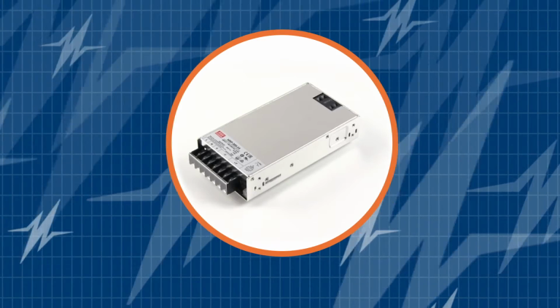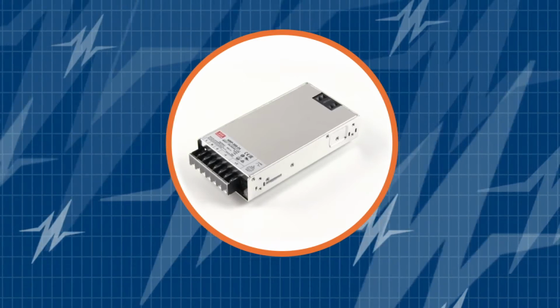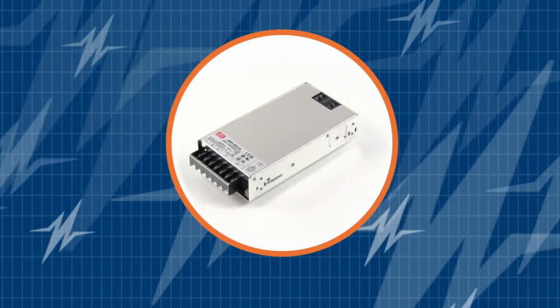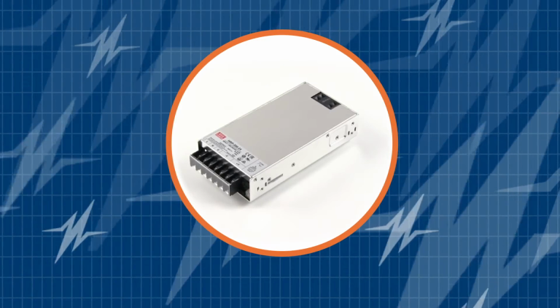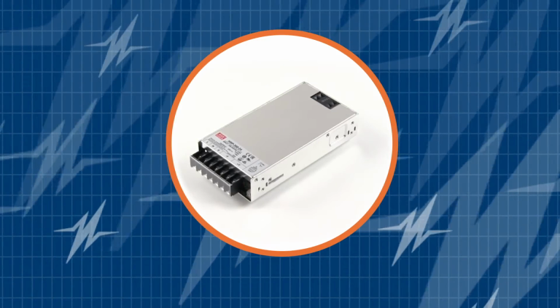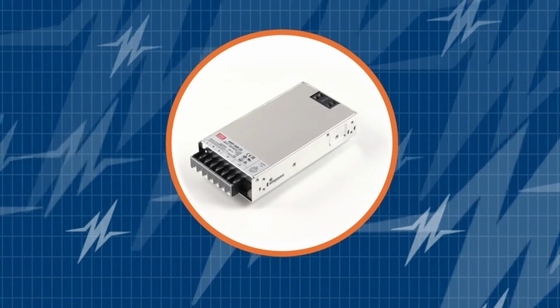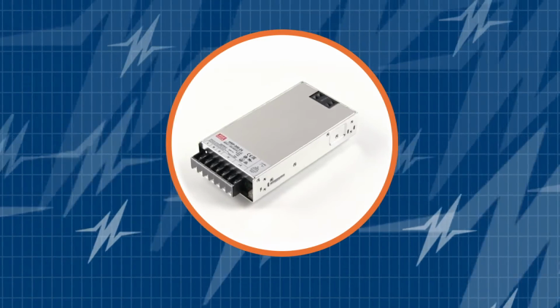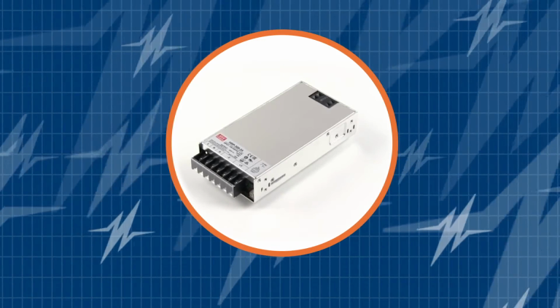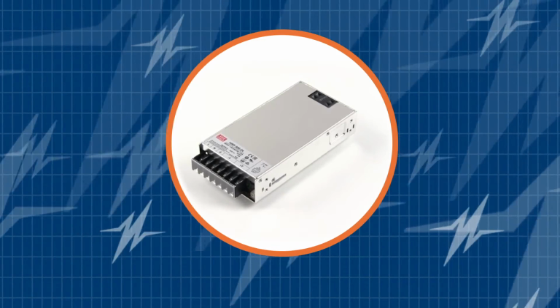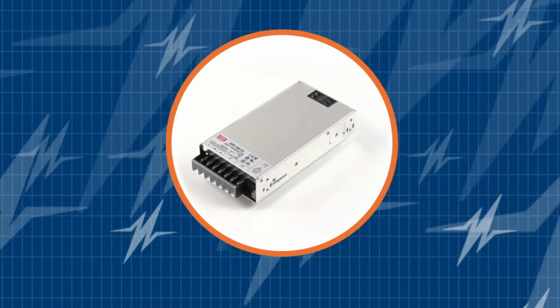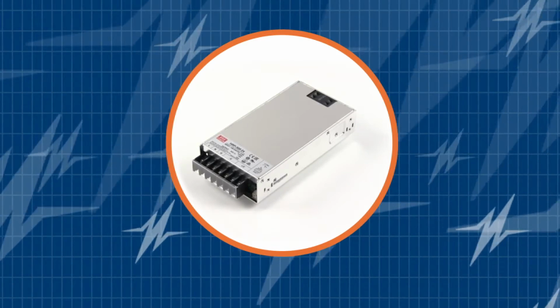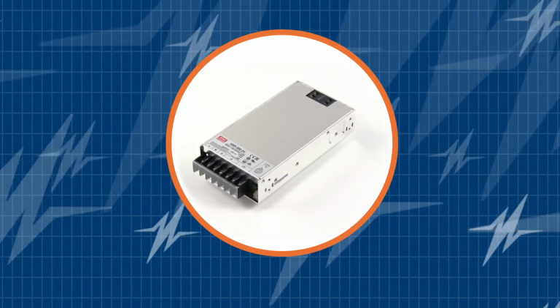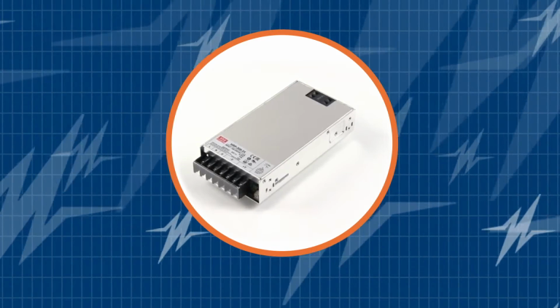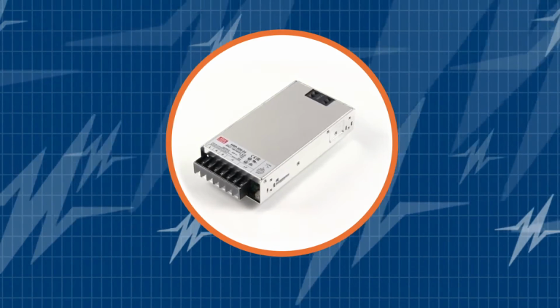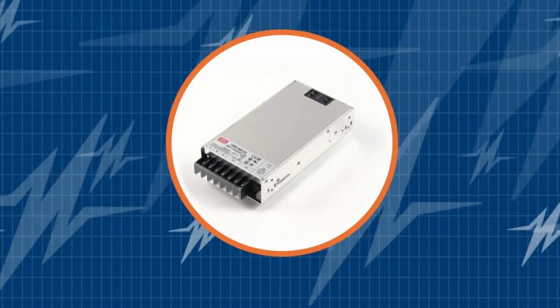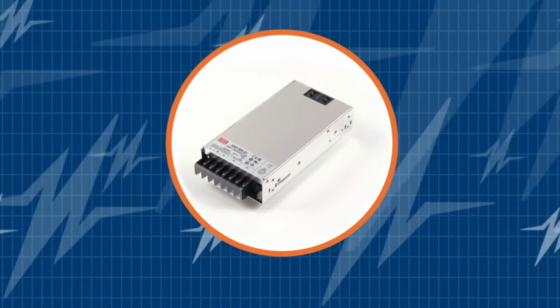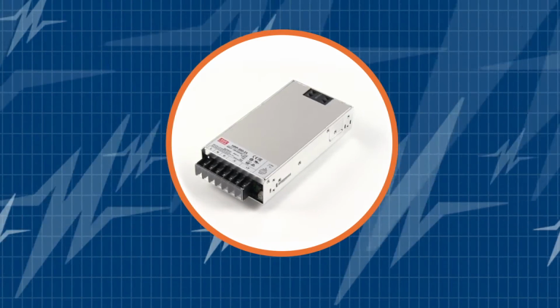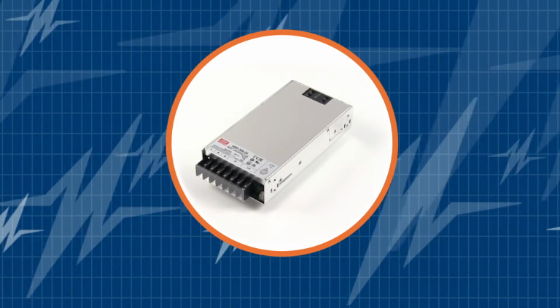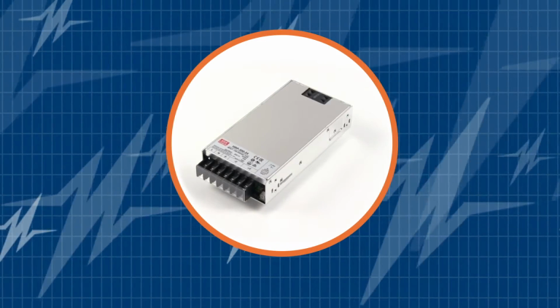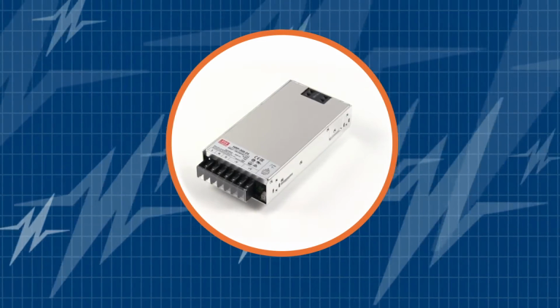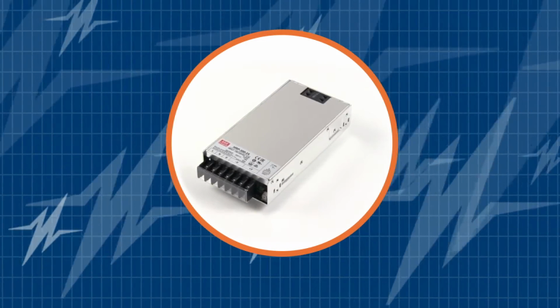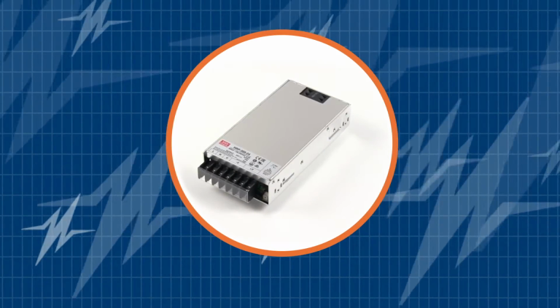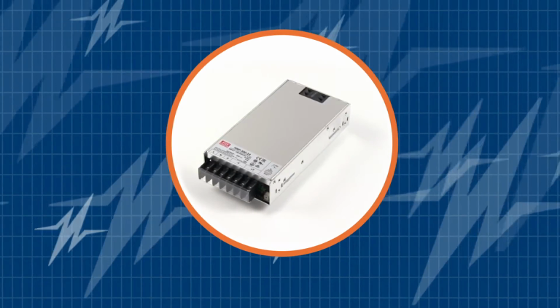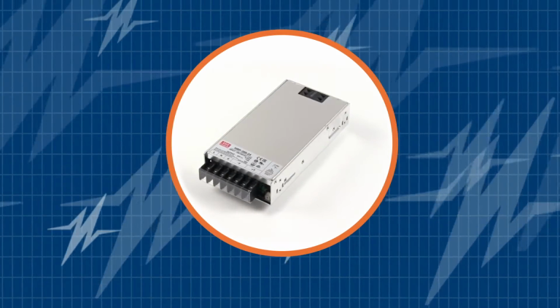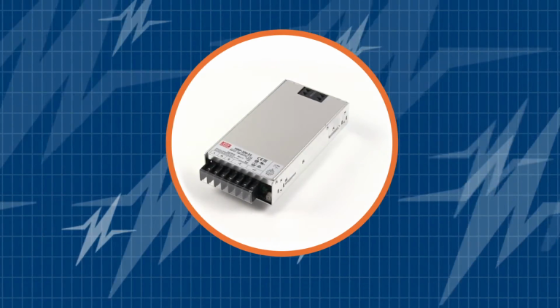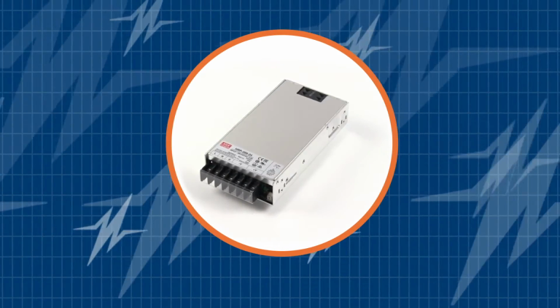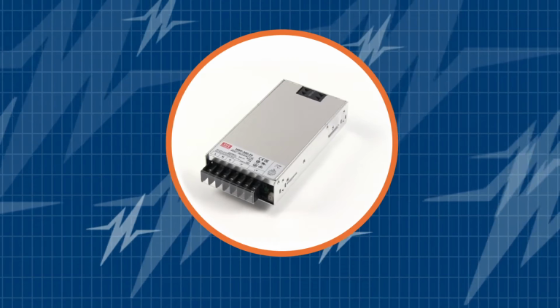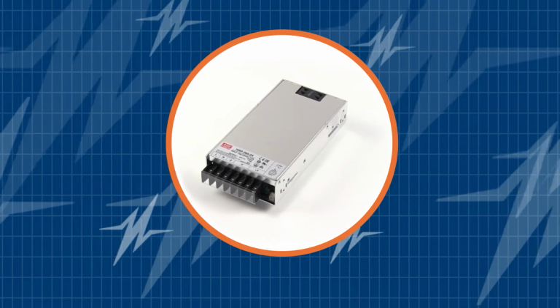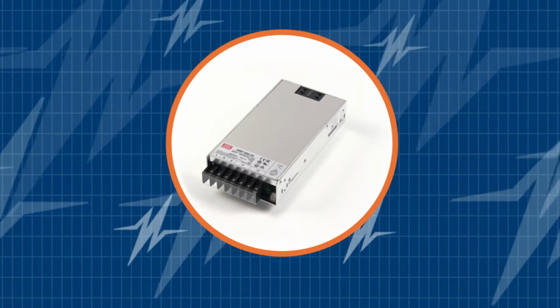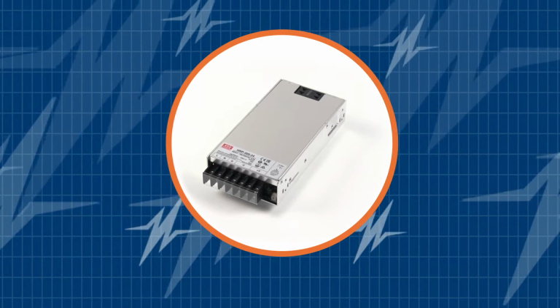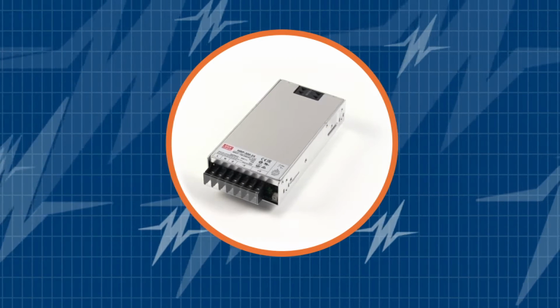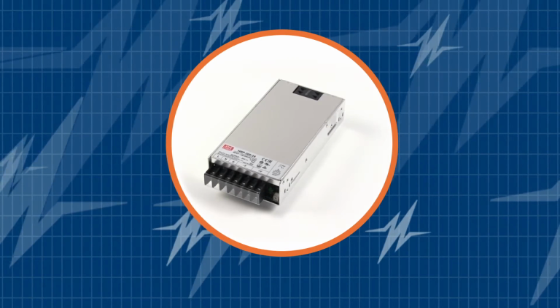Before we begin, don't forget to subscribe to our channel. You don't want to miss out on all the newest power supply solutions.